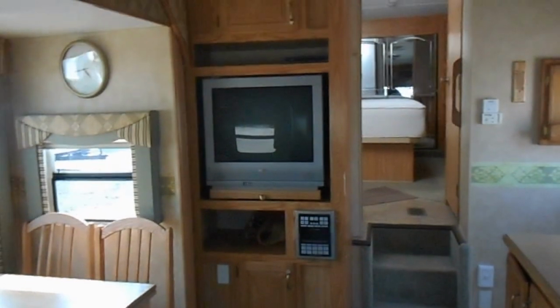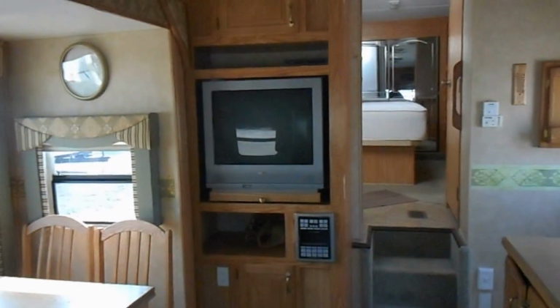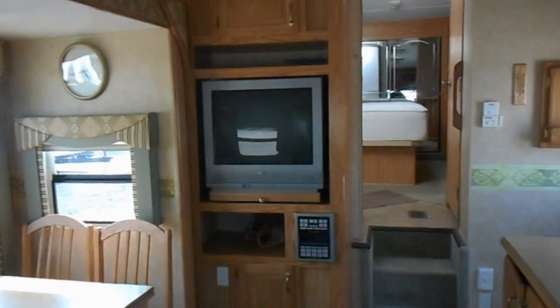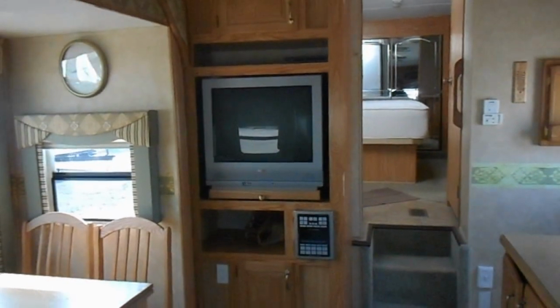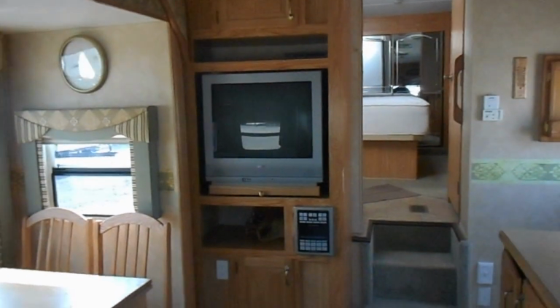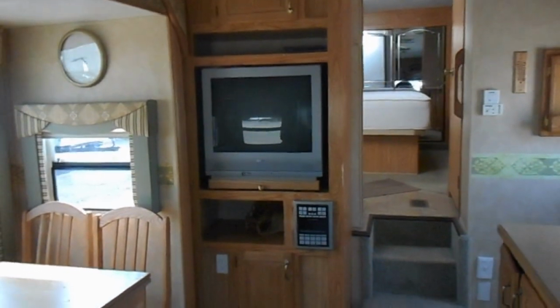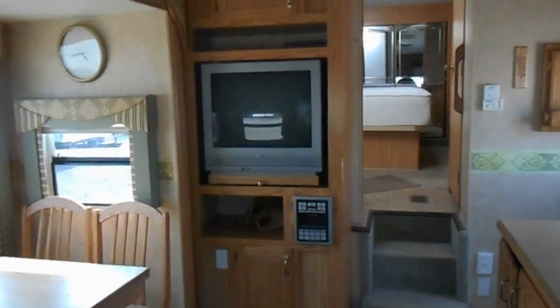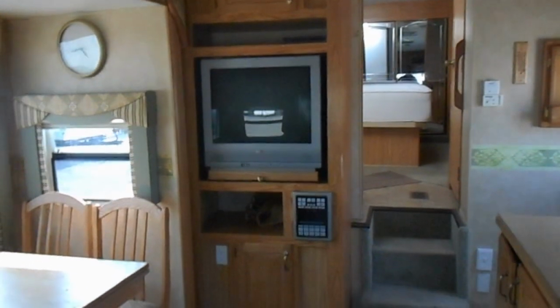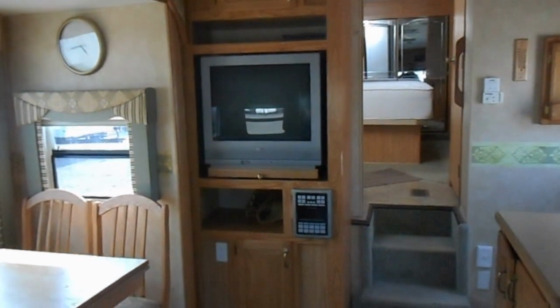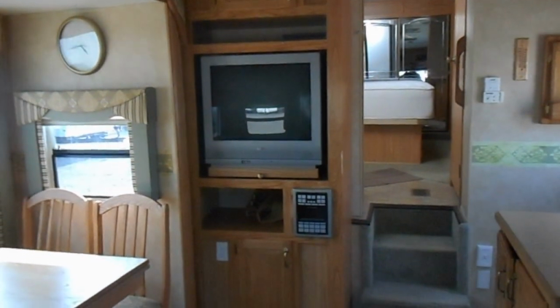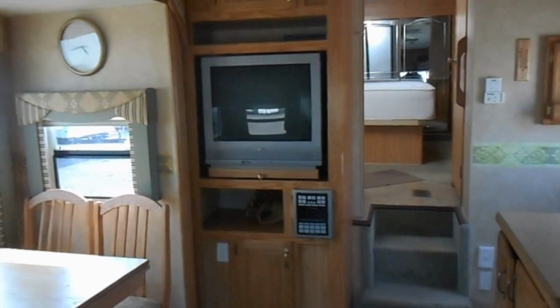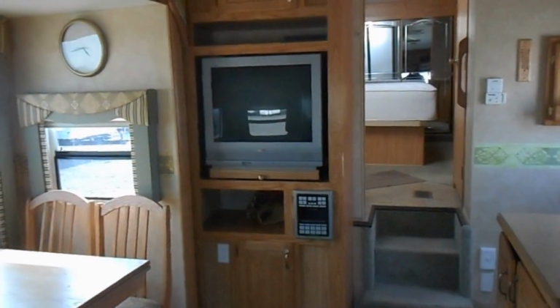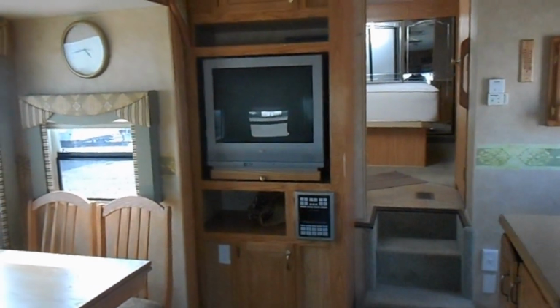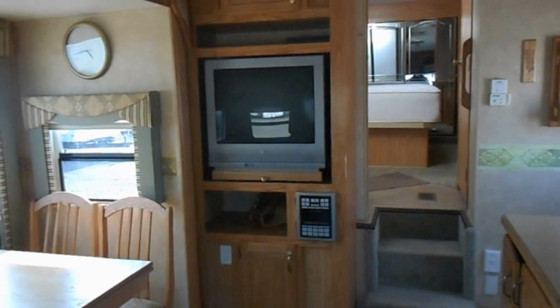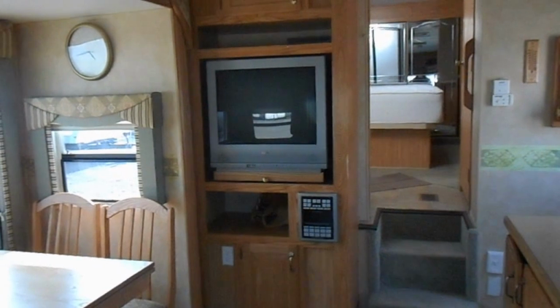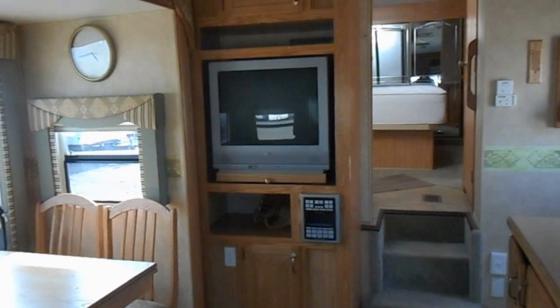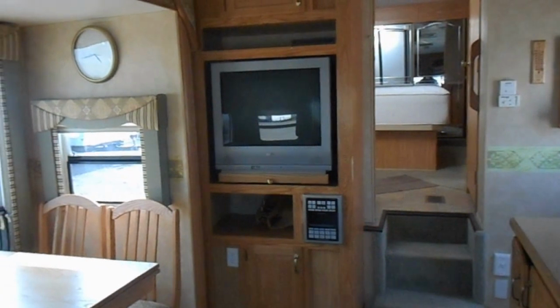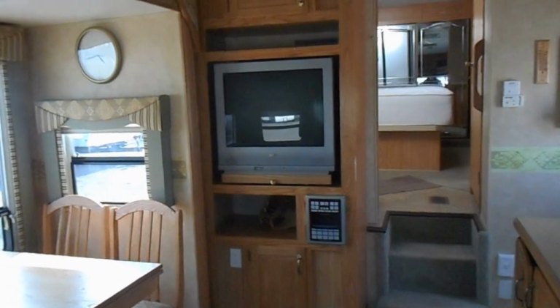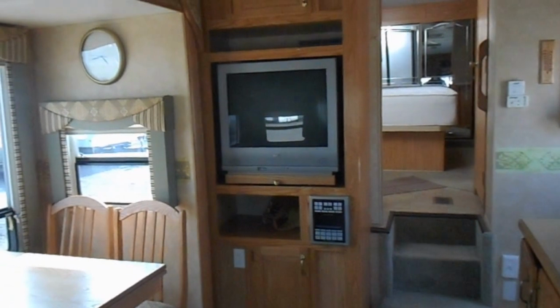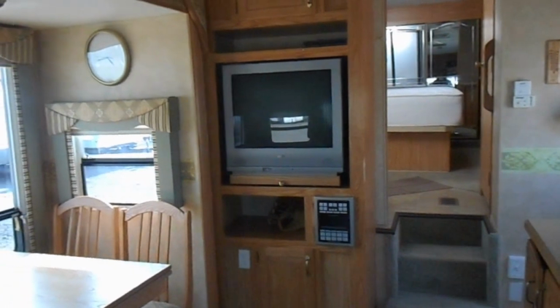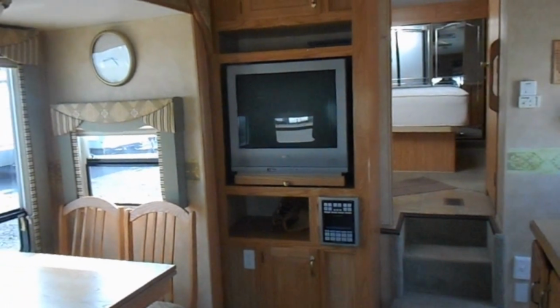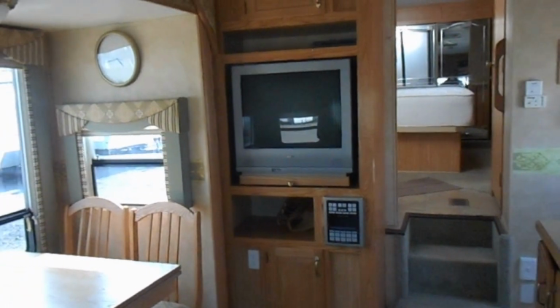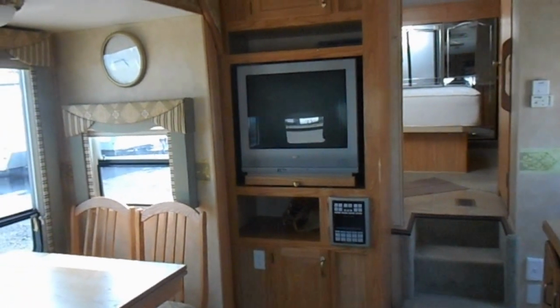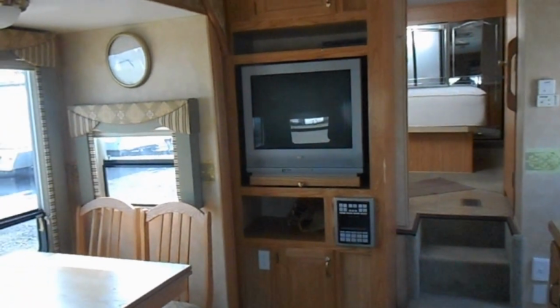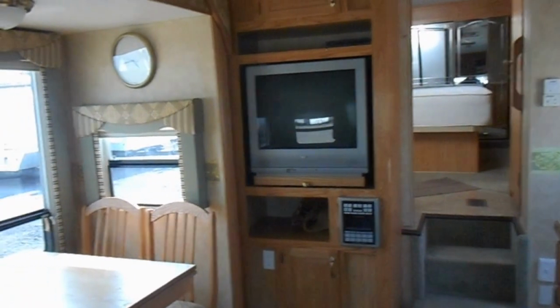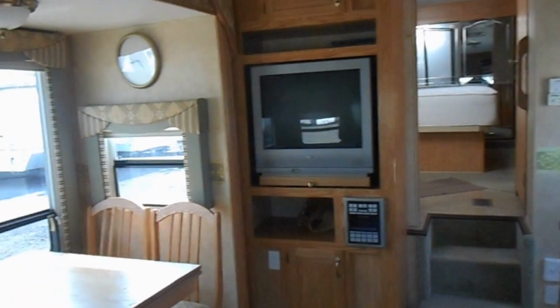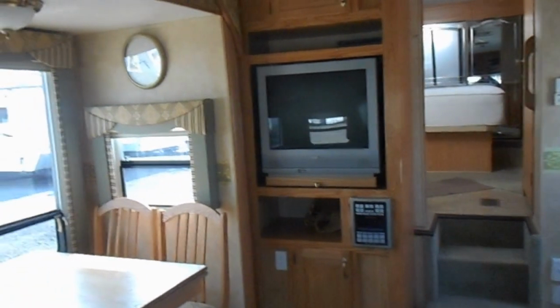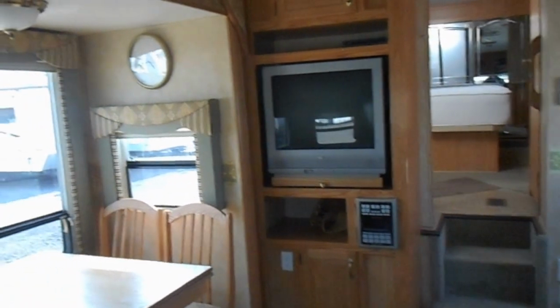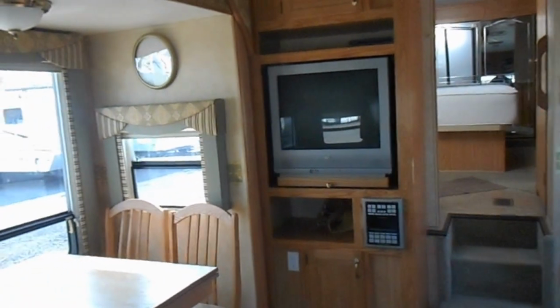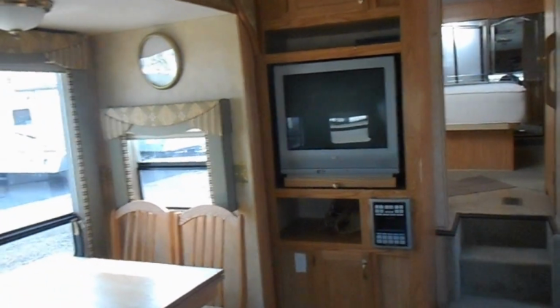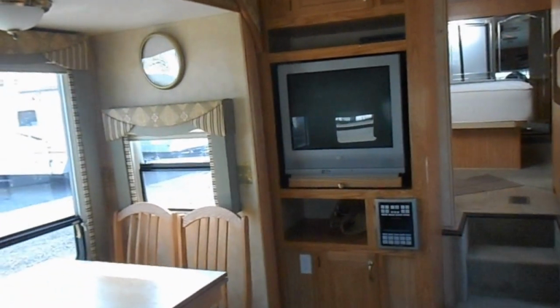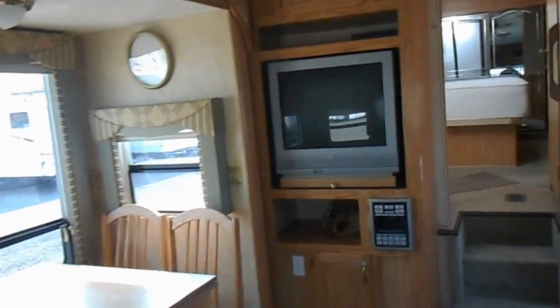The entertainment center has your Concert Tone AM FM radio, a CD player, and a flat screen TV.